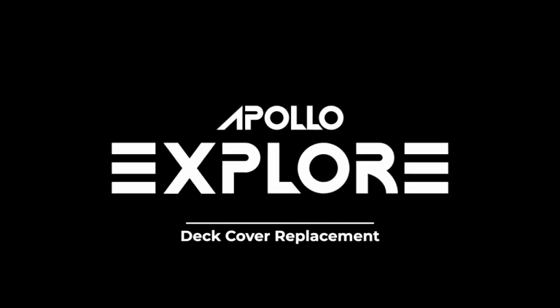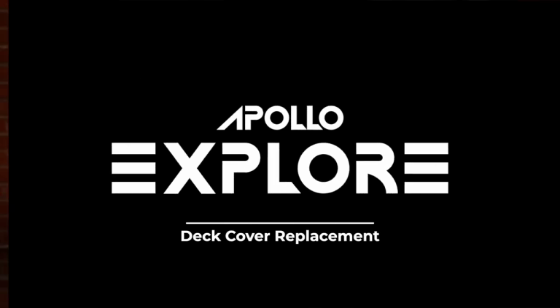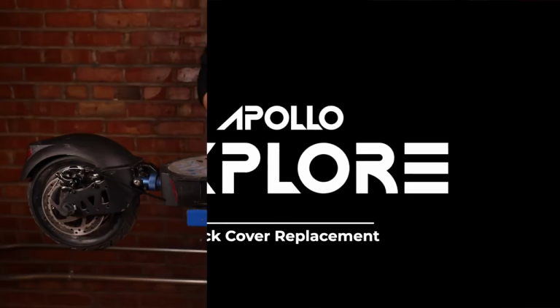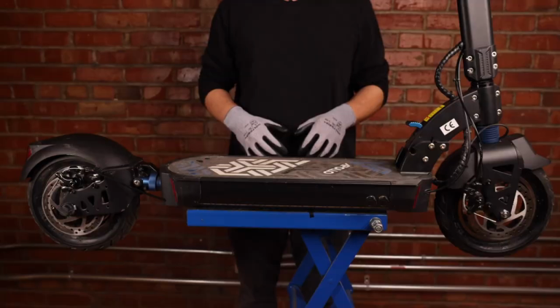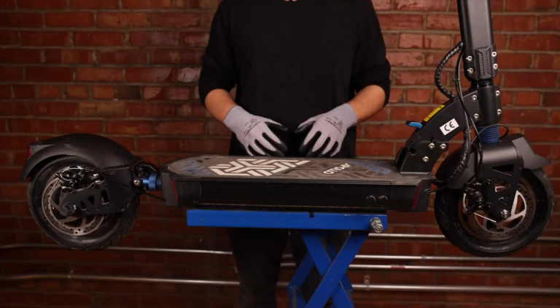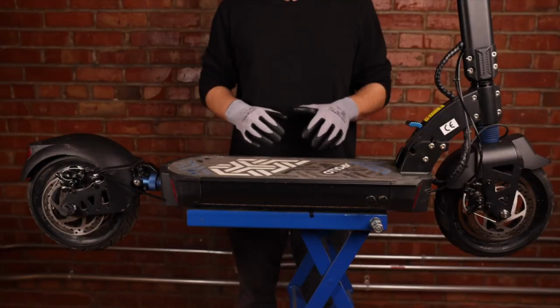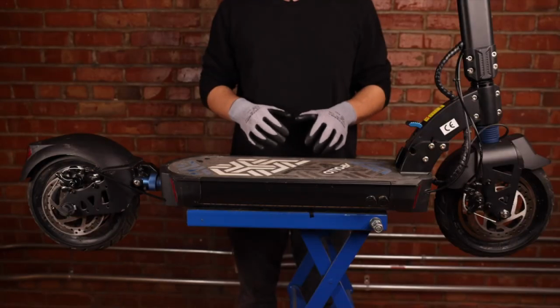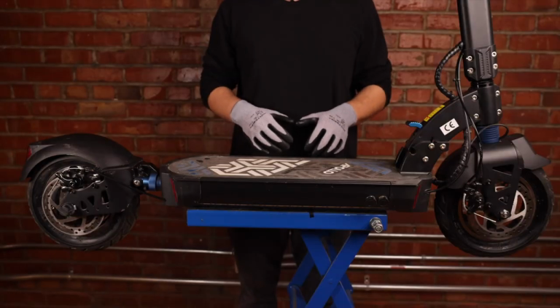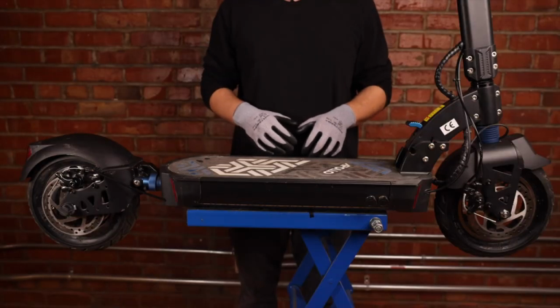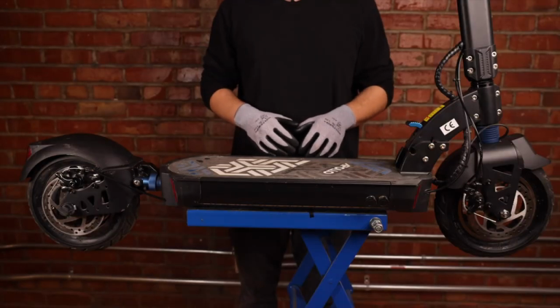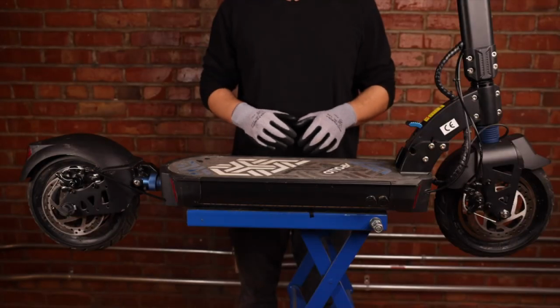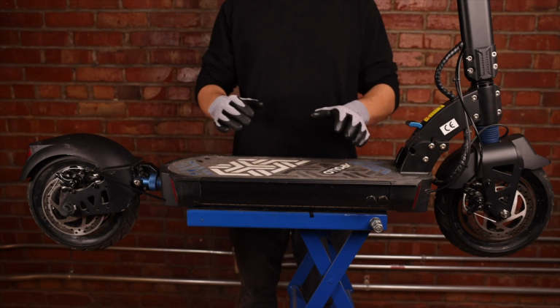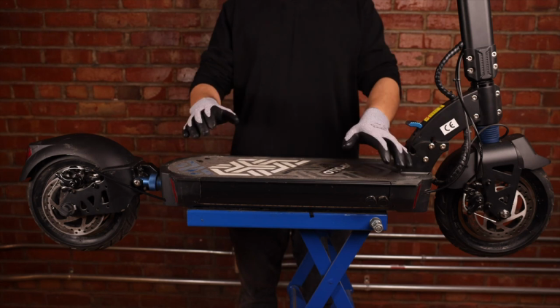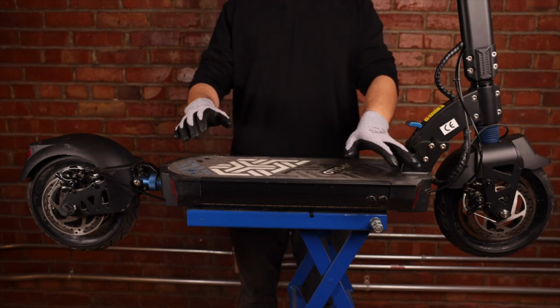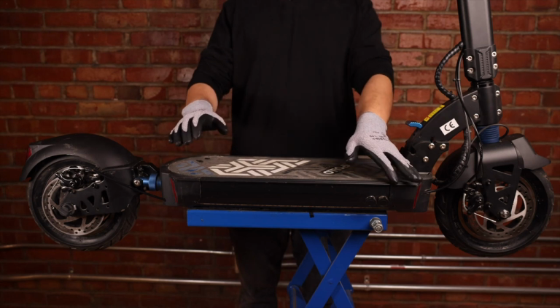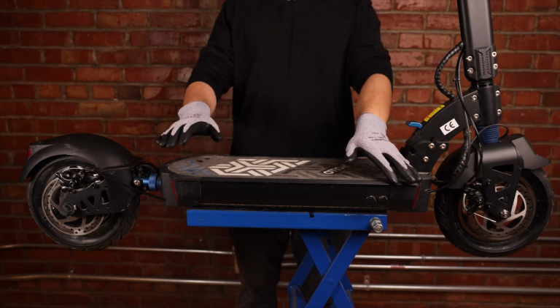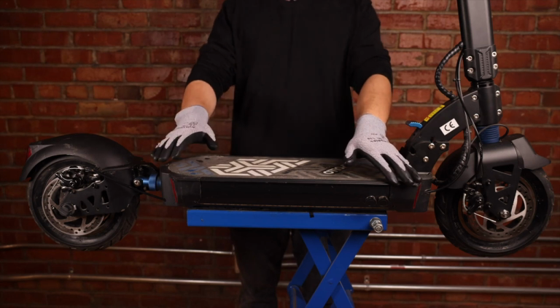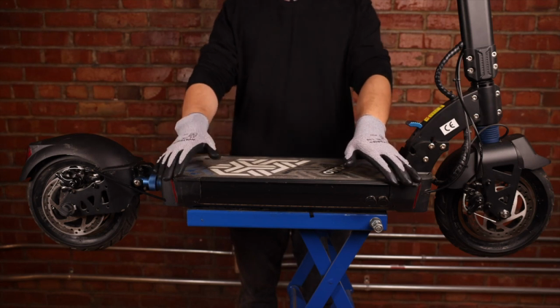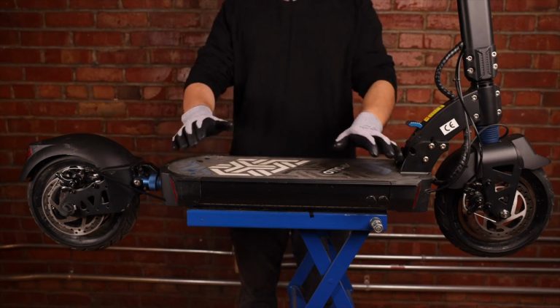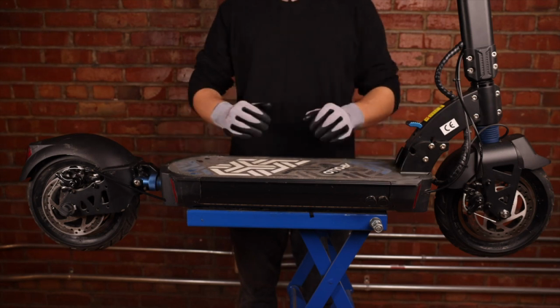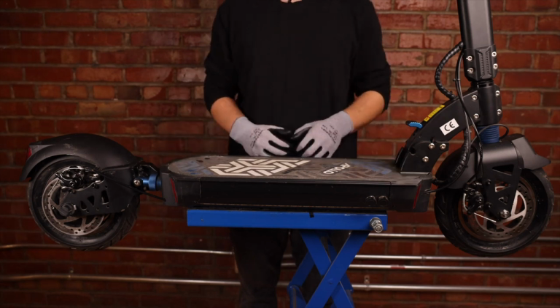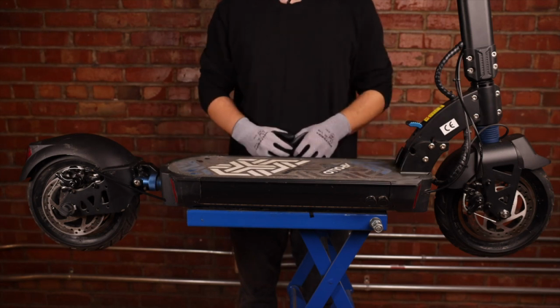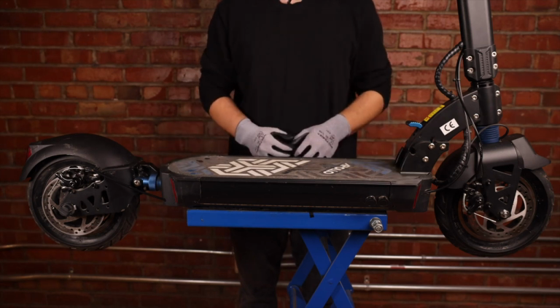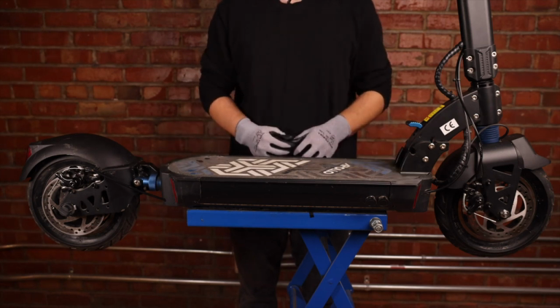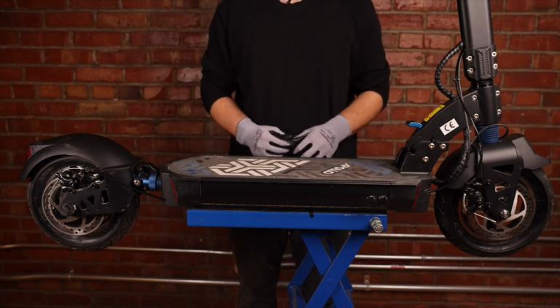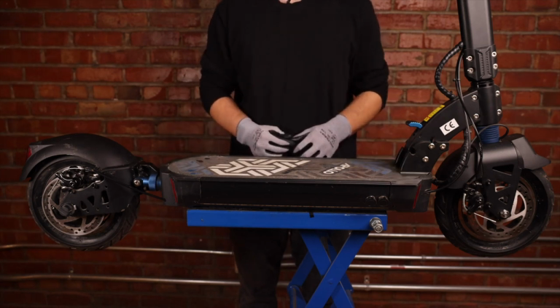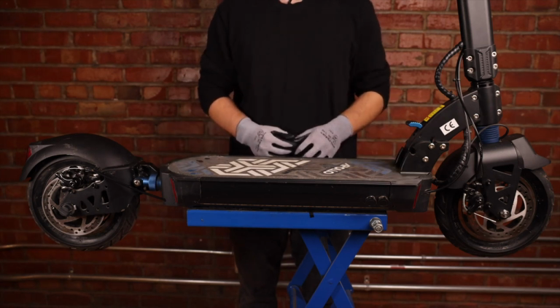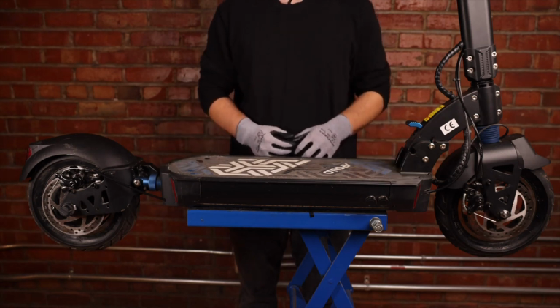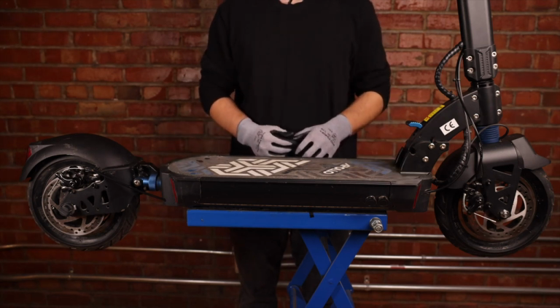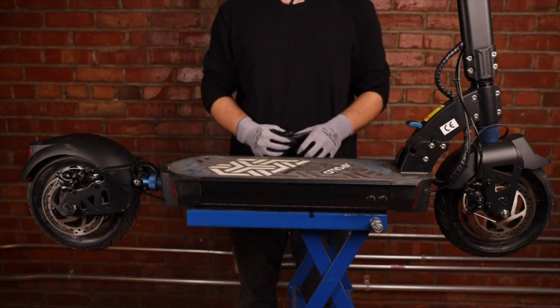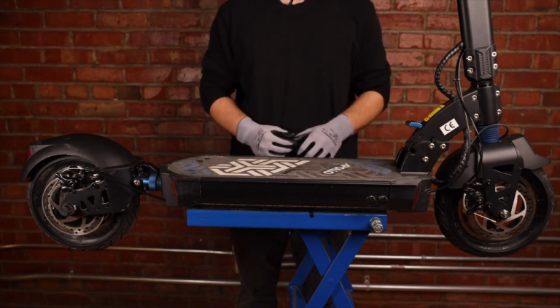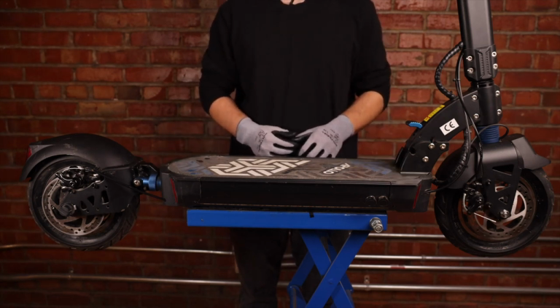Welcome back everyone. In this video I'll be showing you how to change the front and rear deck covers on the Apollo Explorer or Ghost.